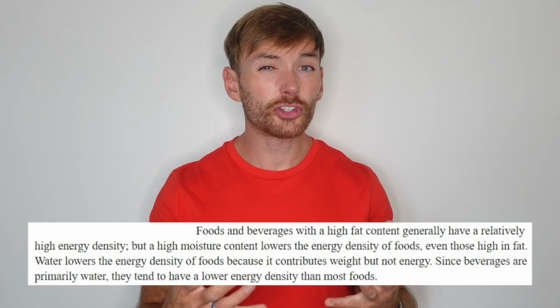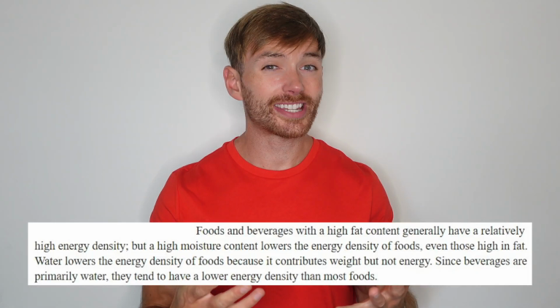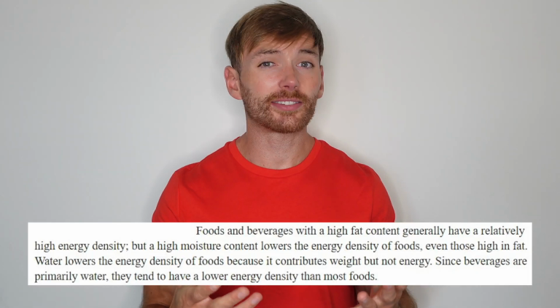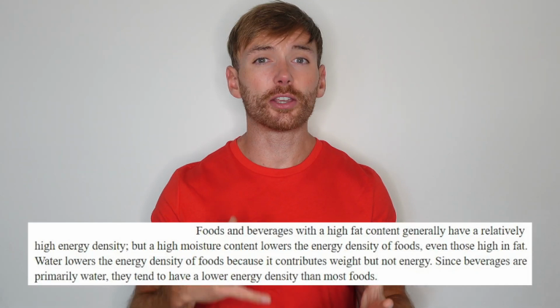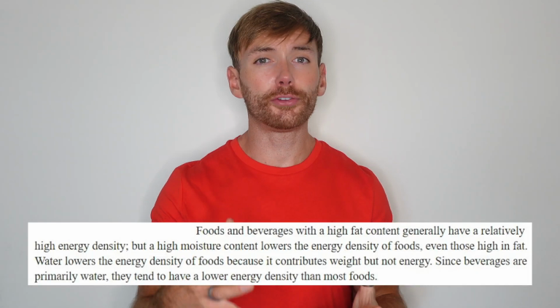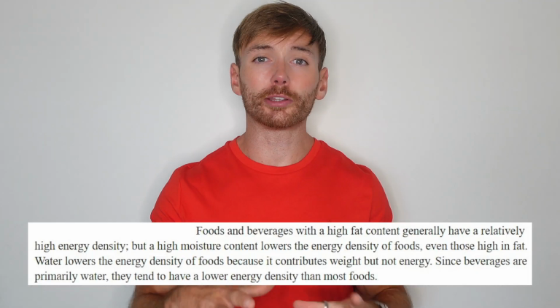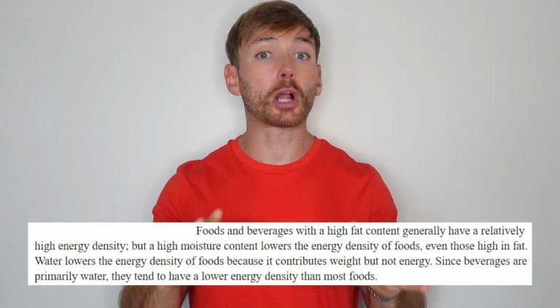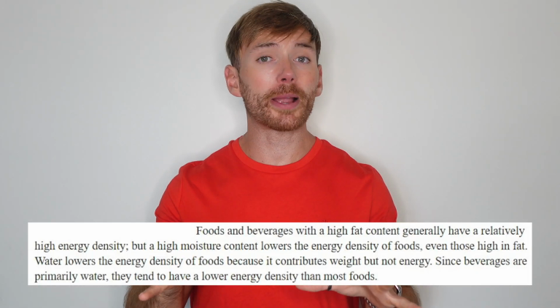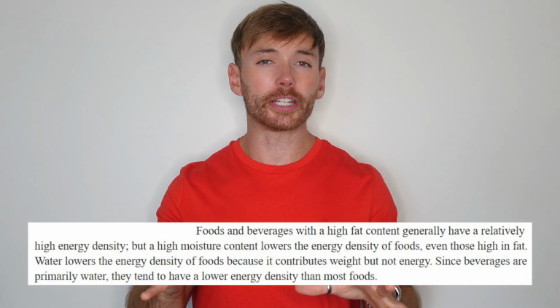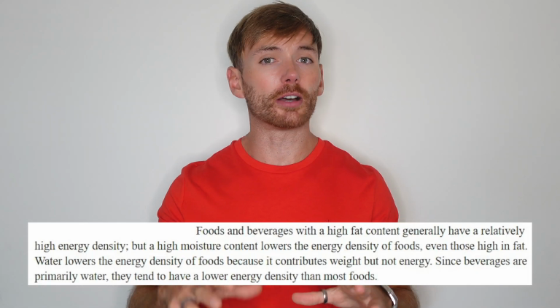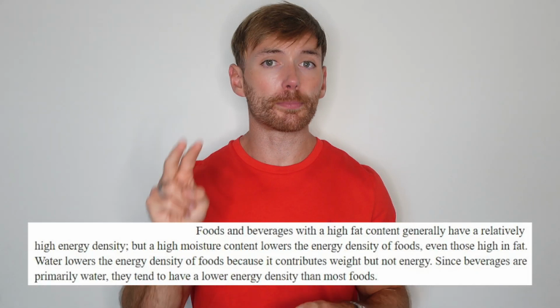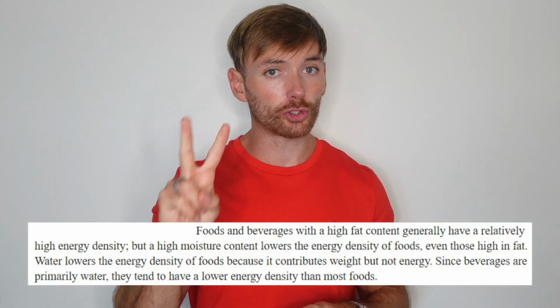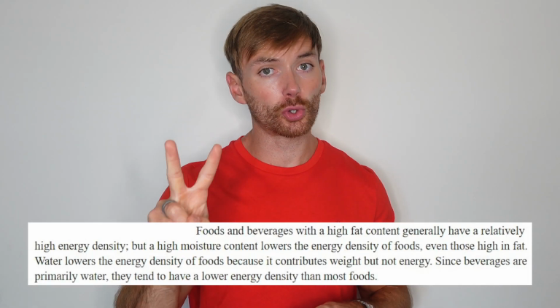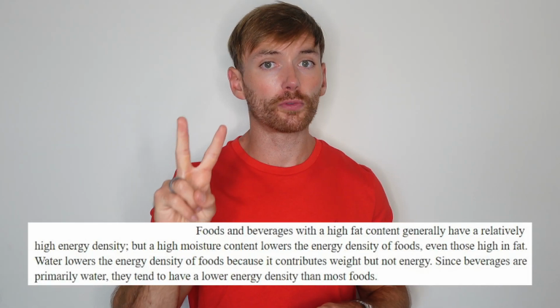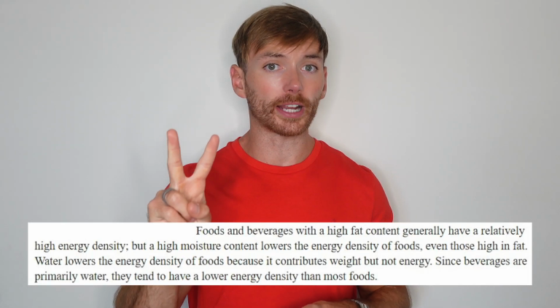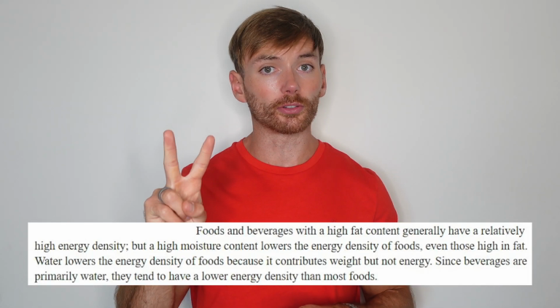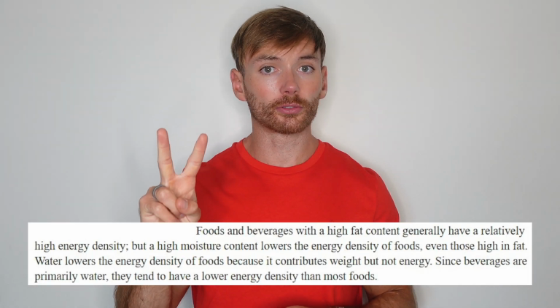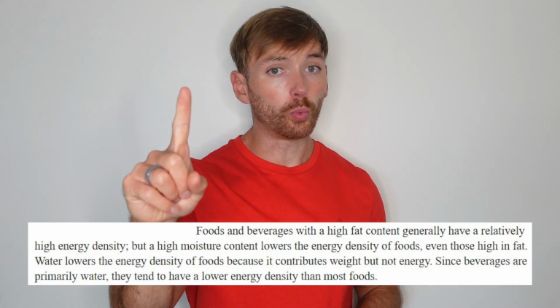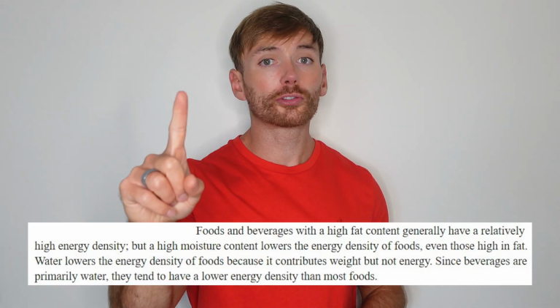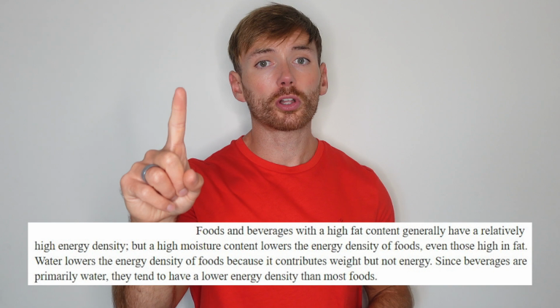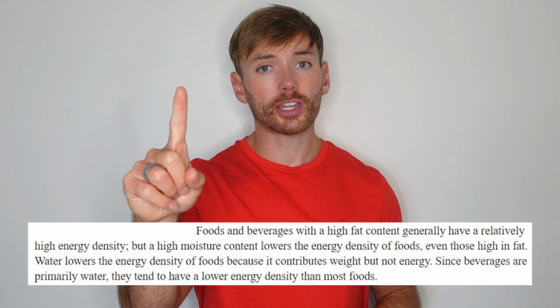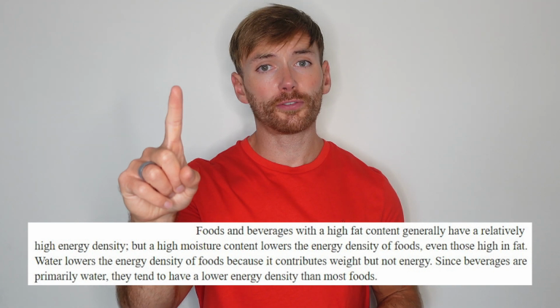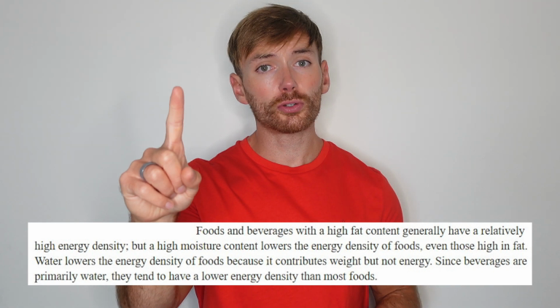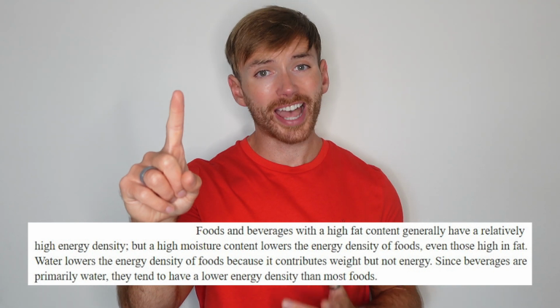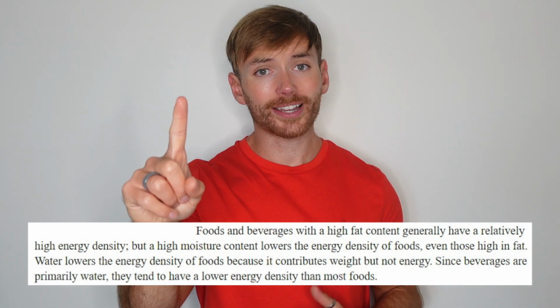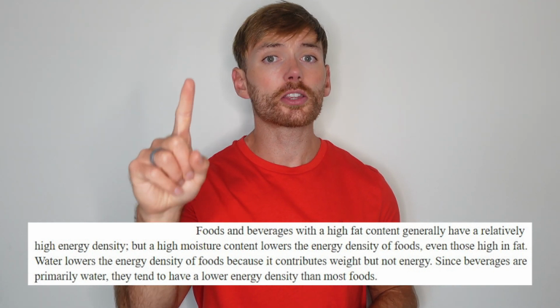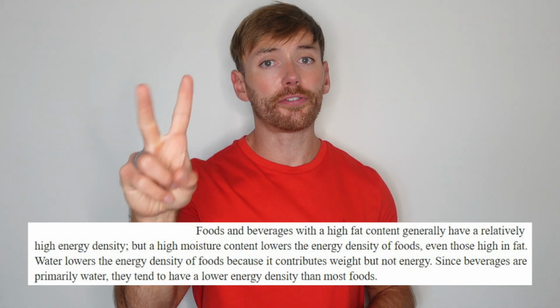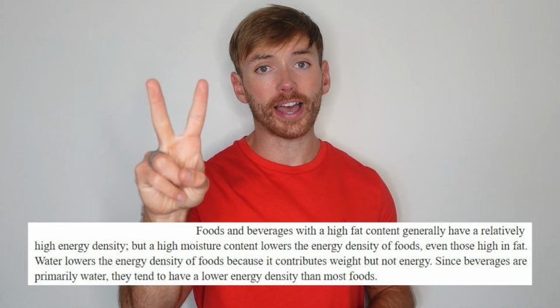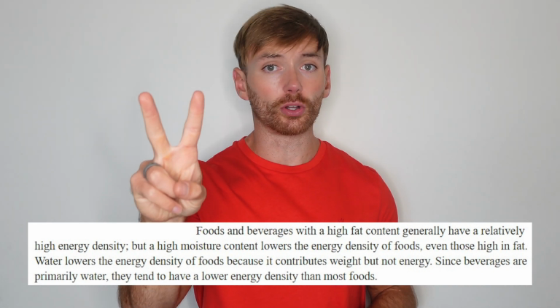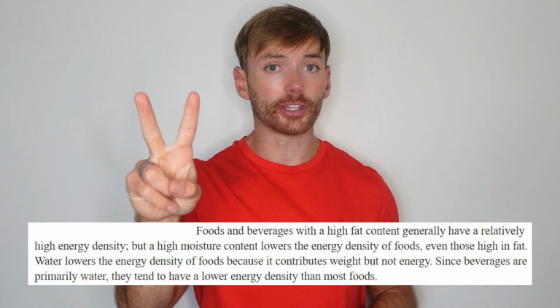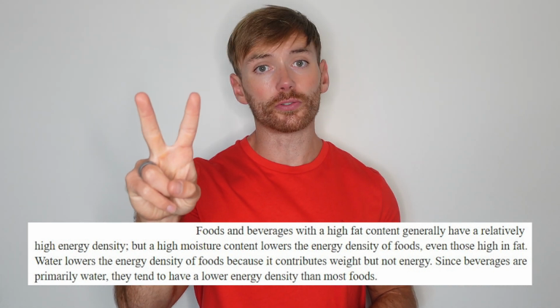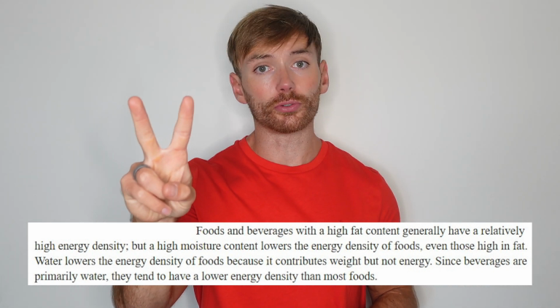Energy density of food is primarily governed by two factors: the water content of food and the fat content of food.